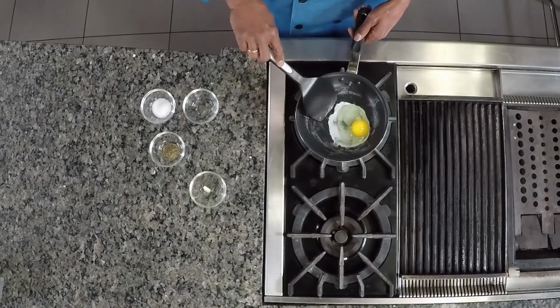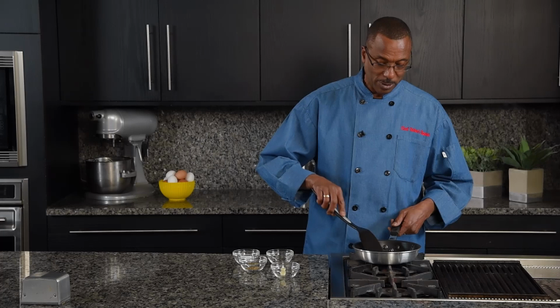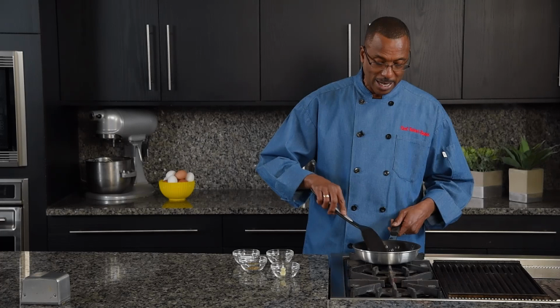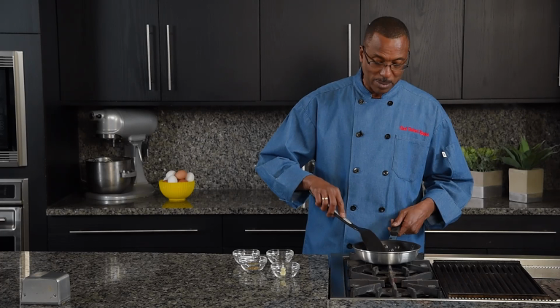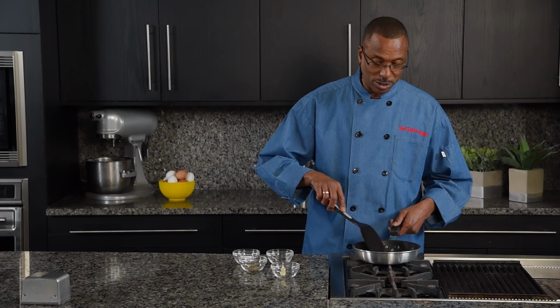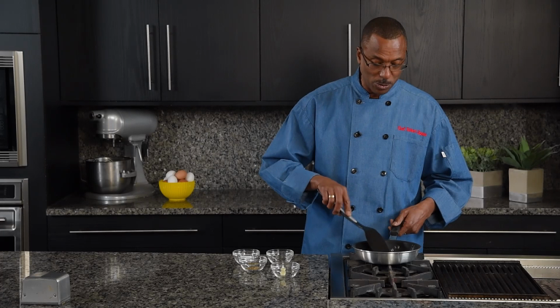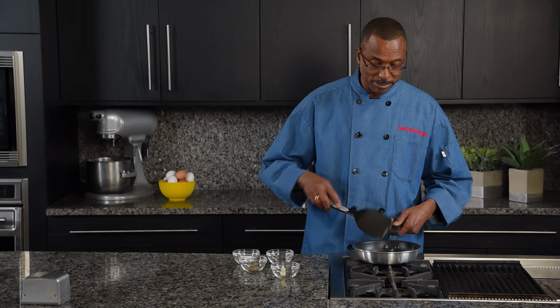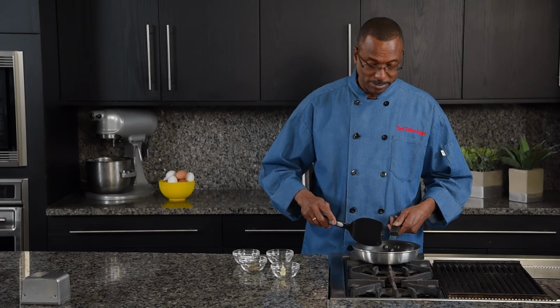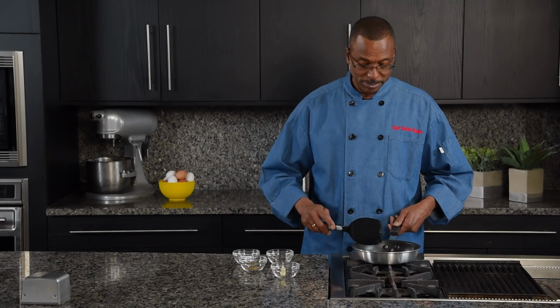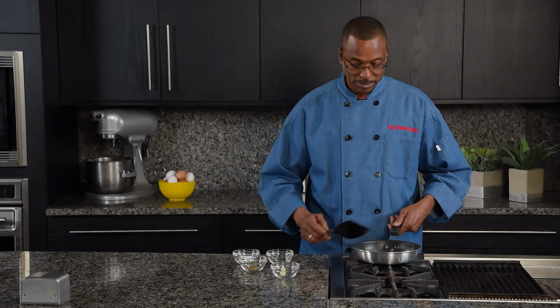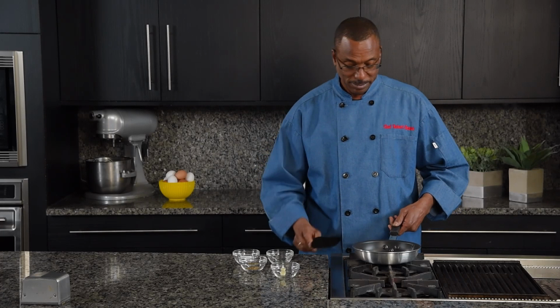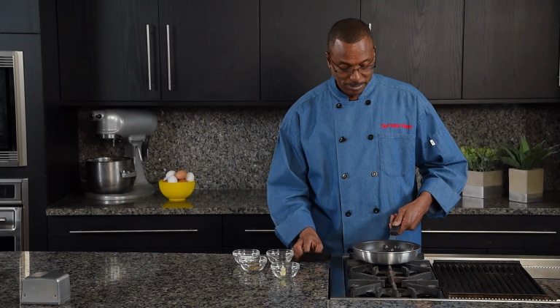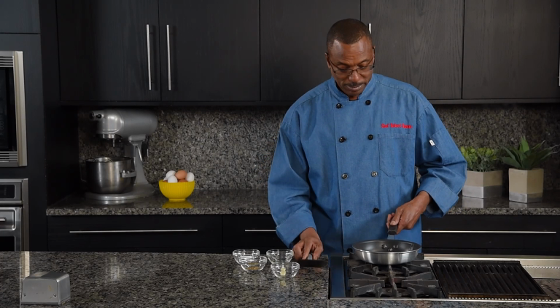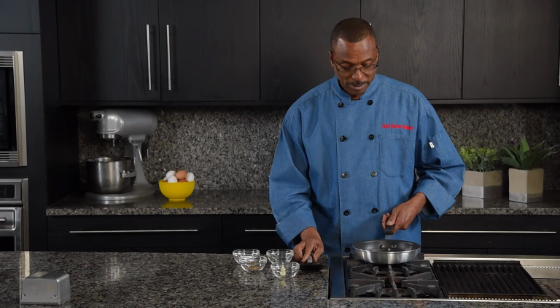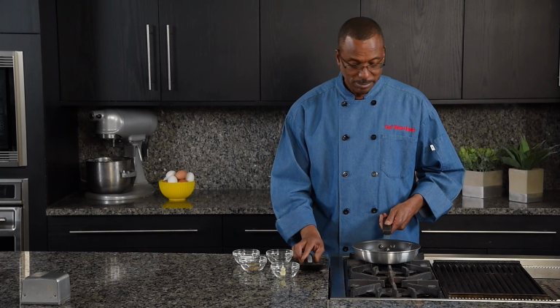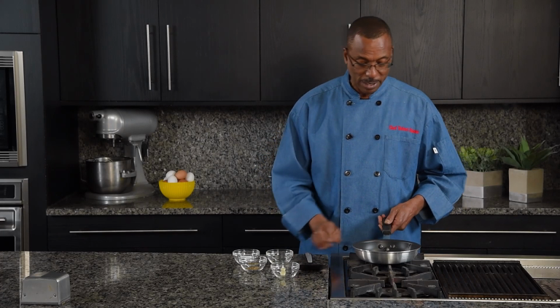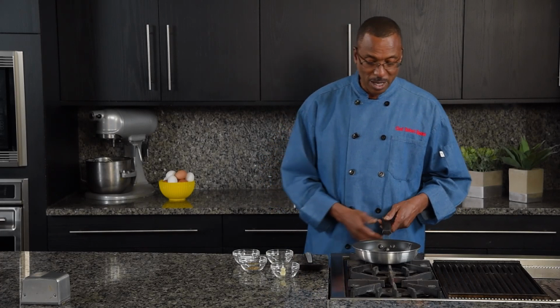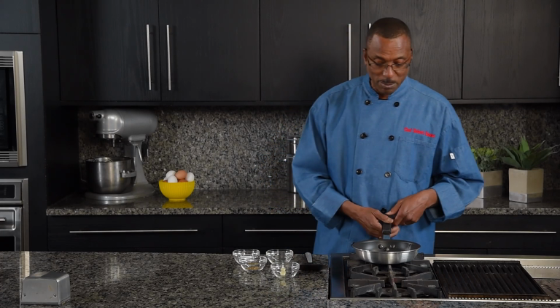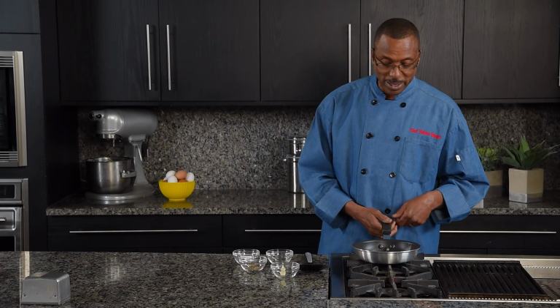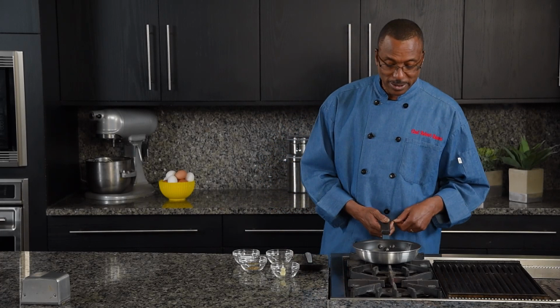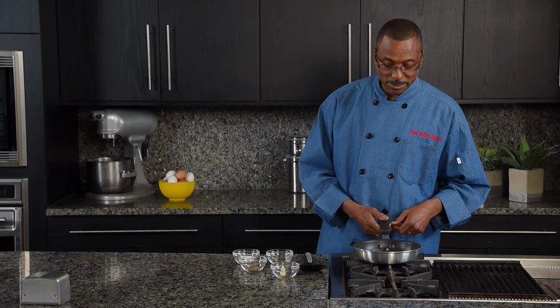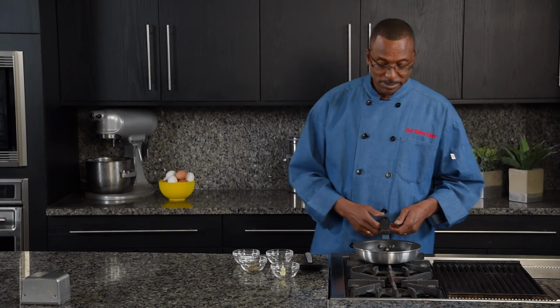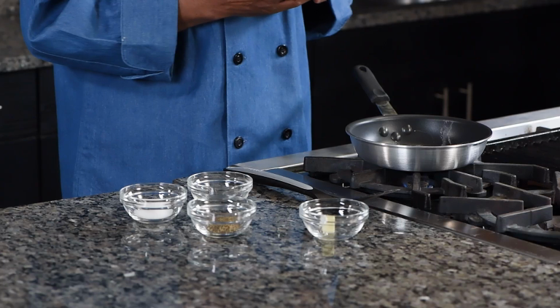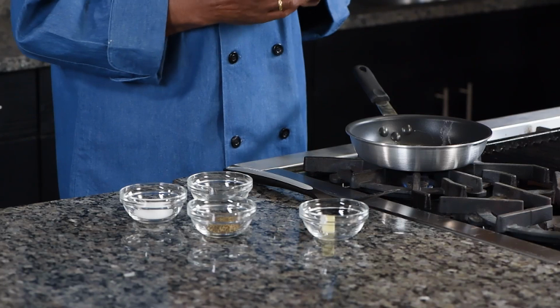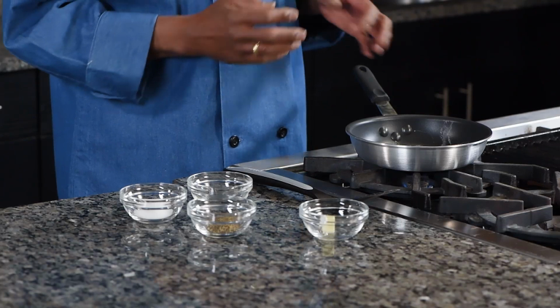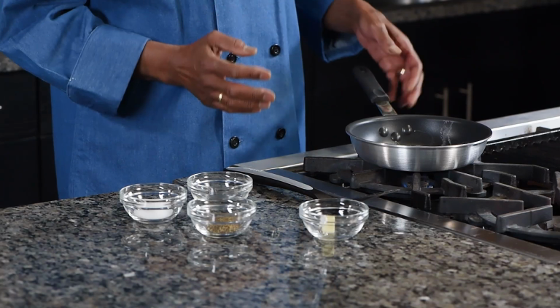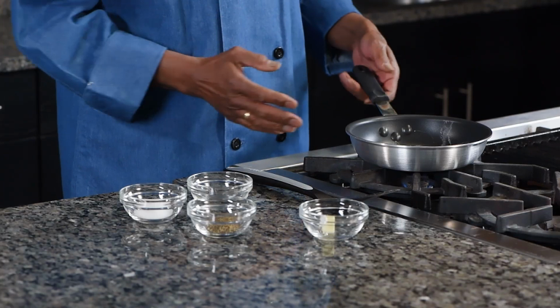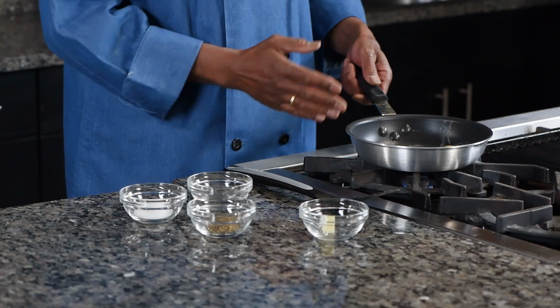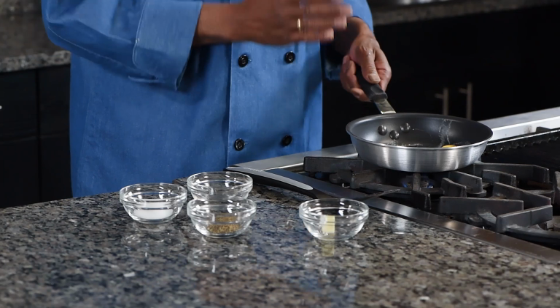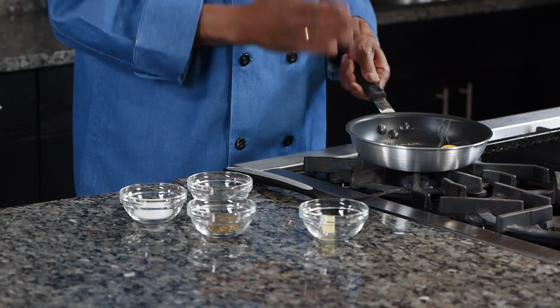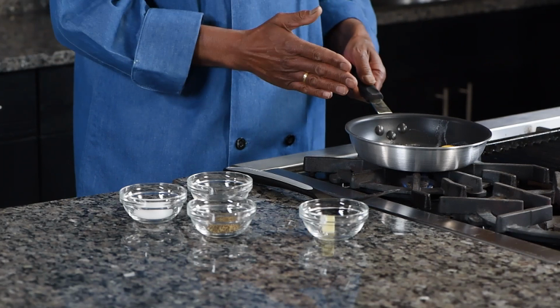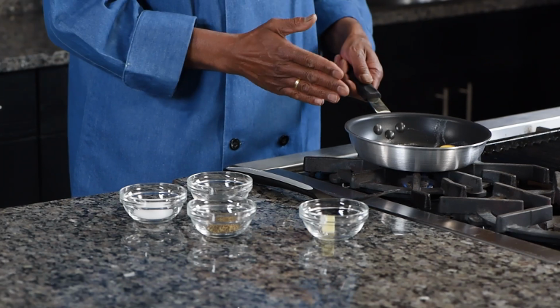It's really not much to it. Give it a couple of minutes, and we'll be turning the egg over.